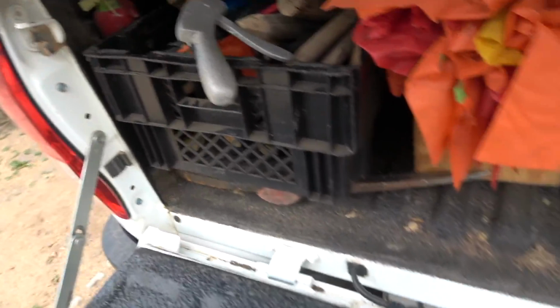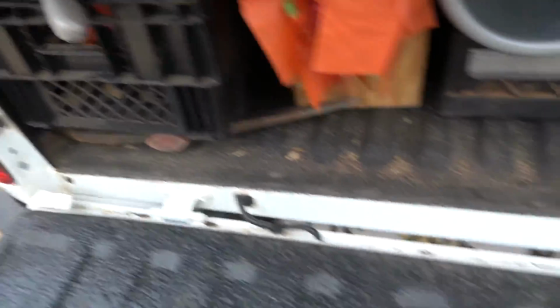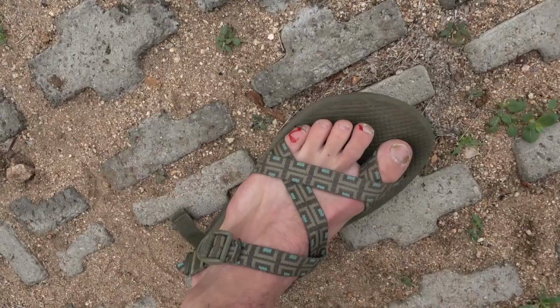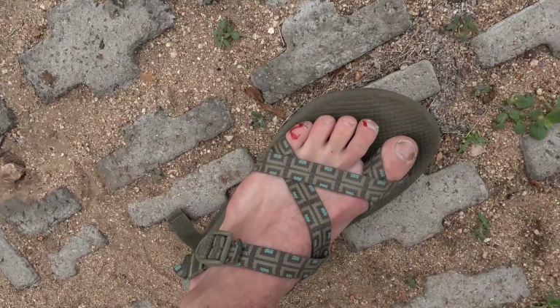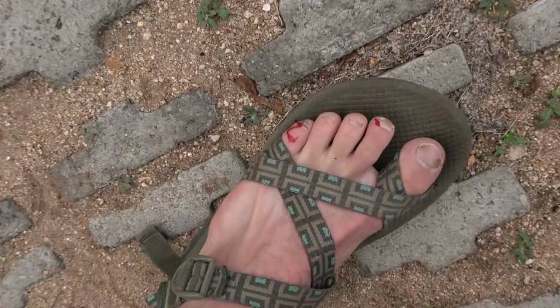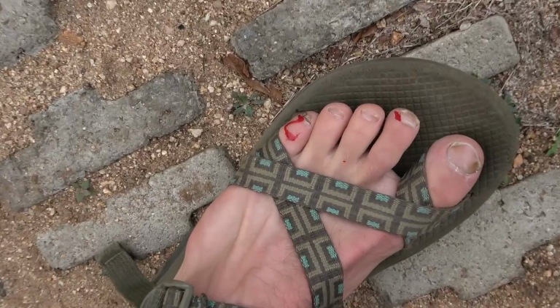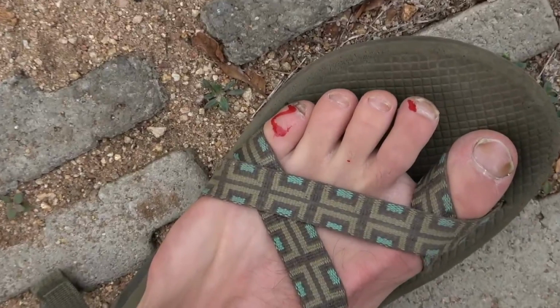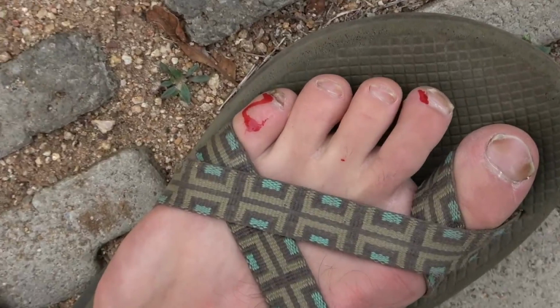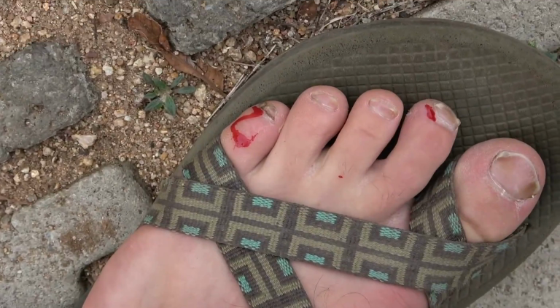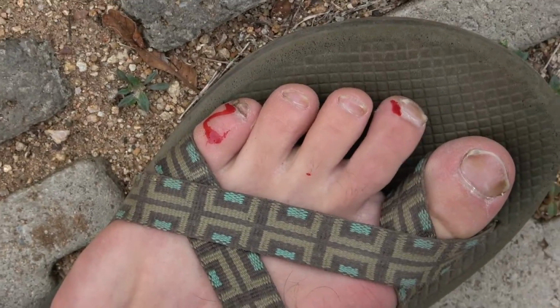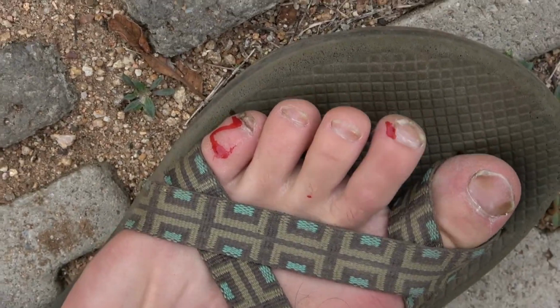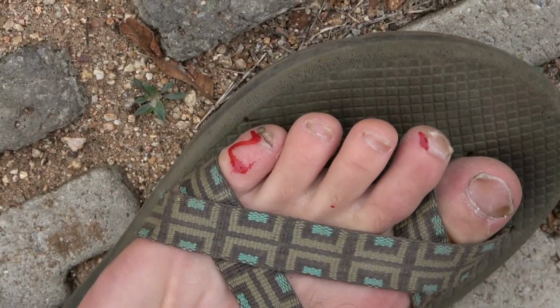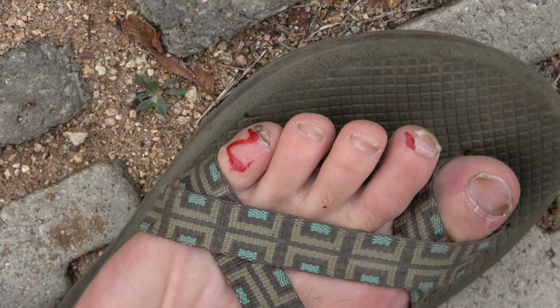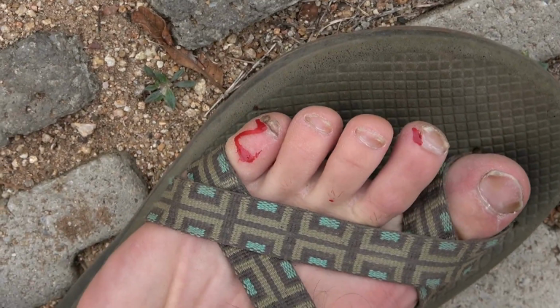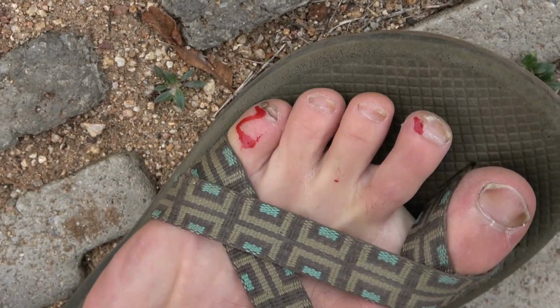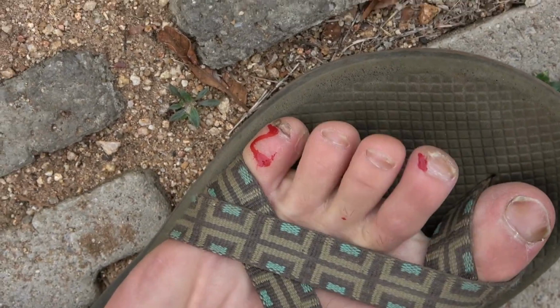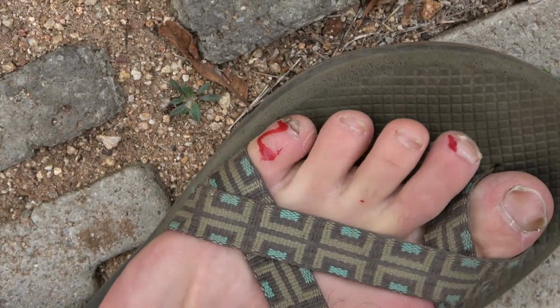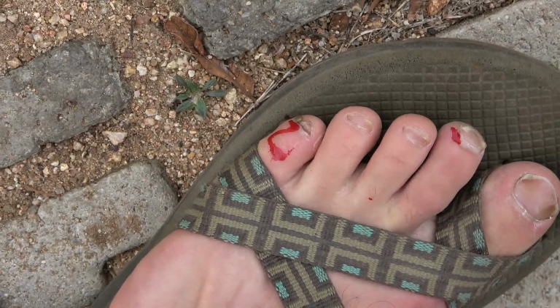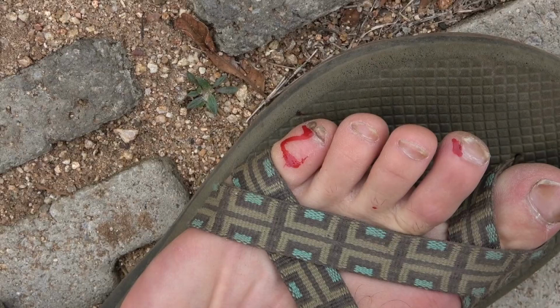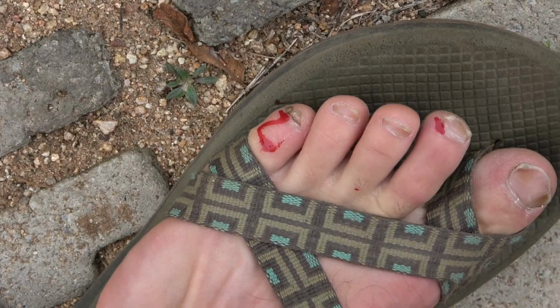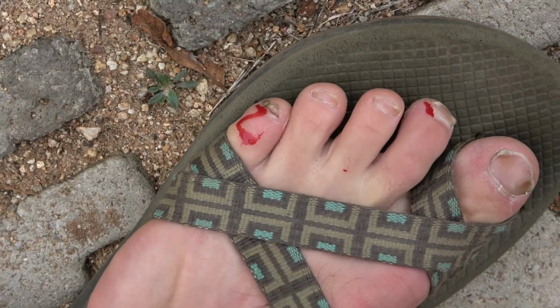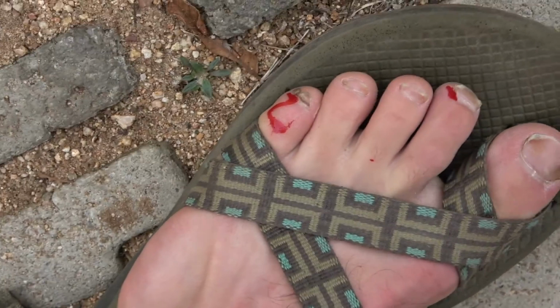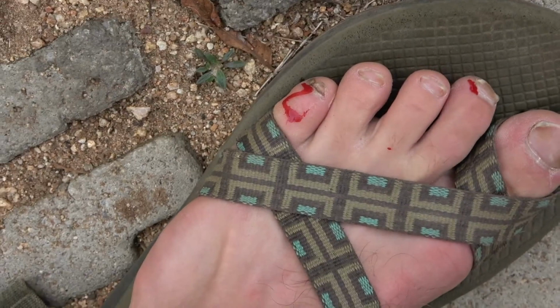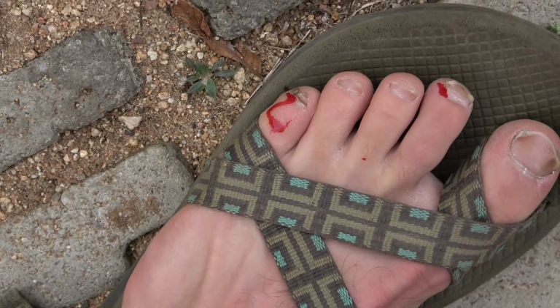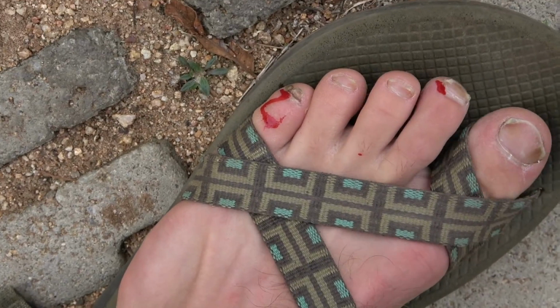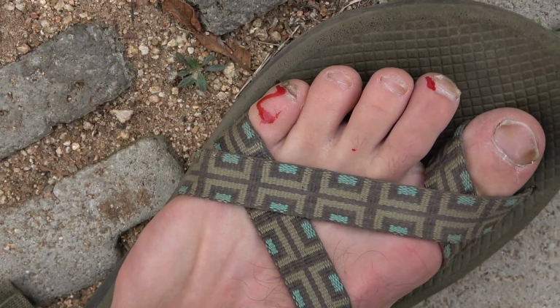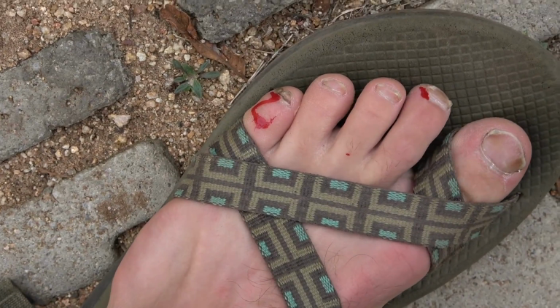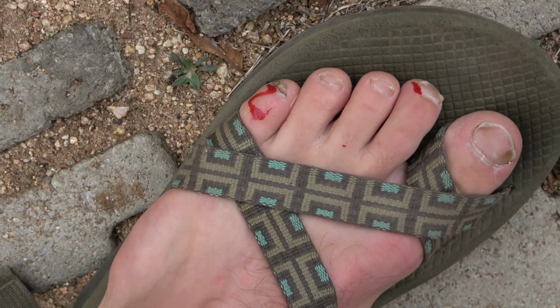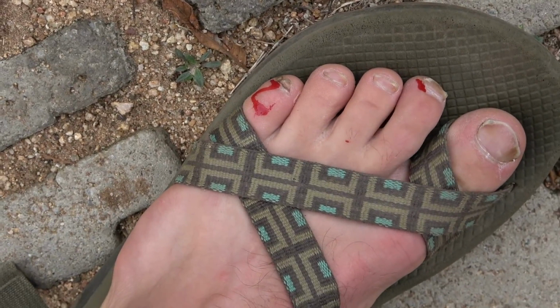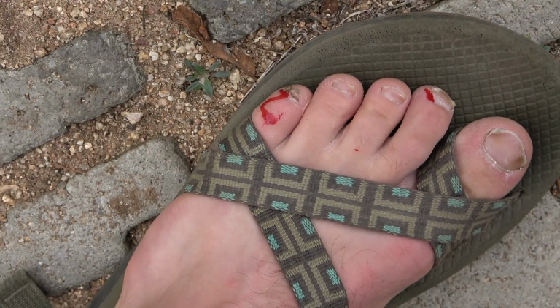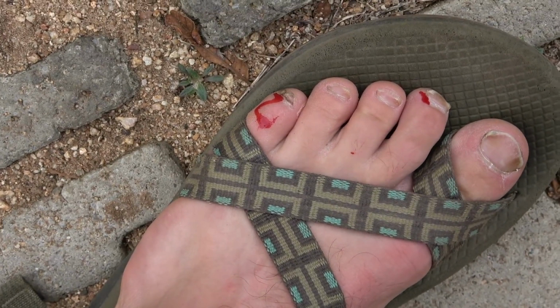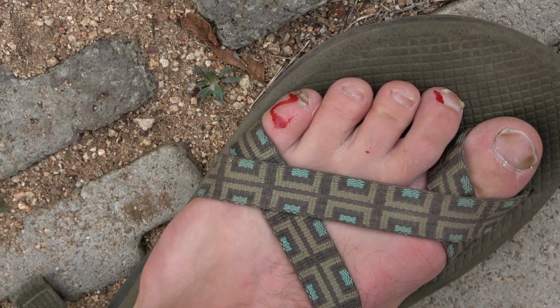I kicked a bush while getting back into the car. That's why you don't wear sandals out in the bush.